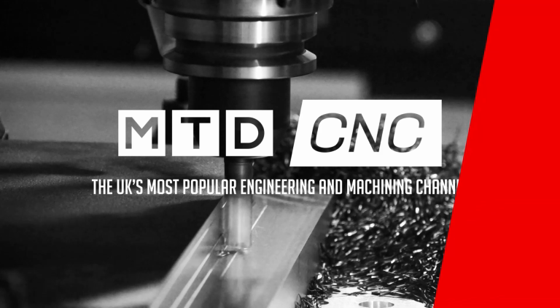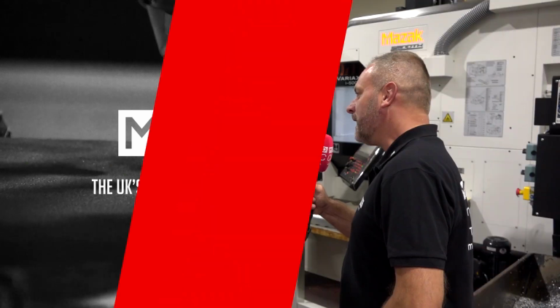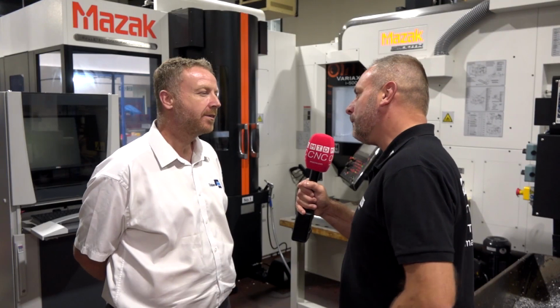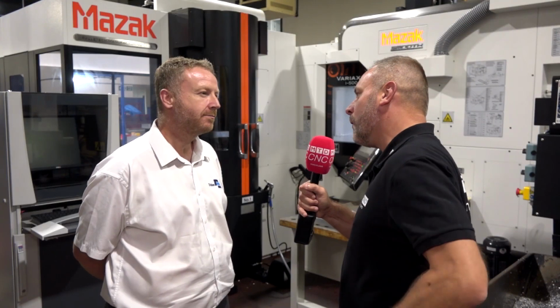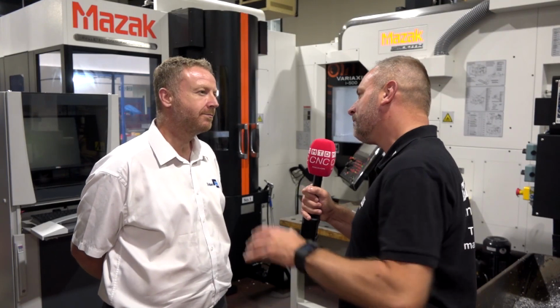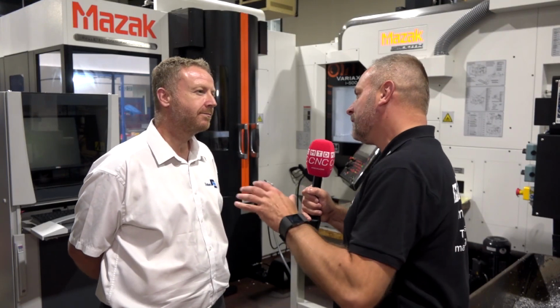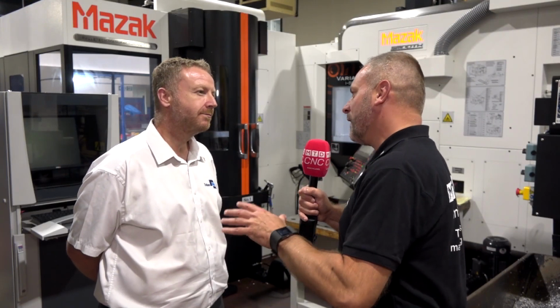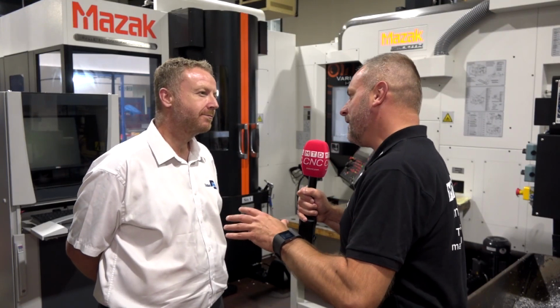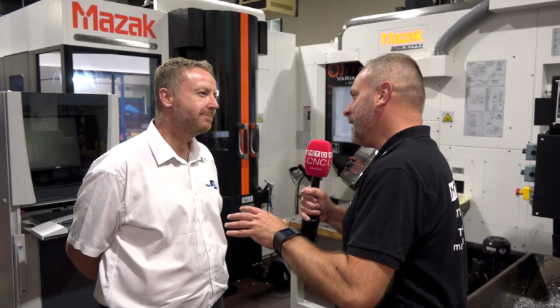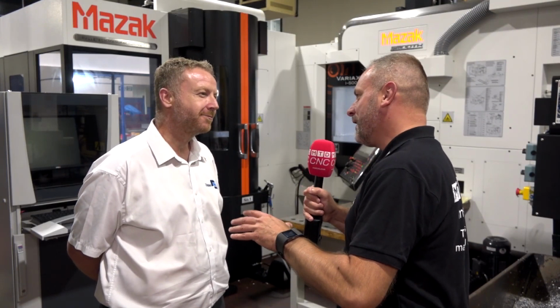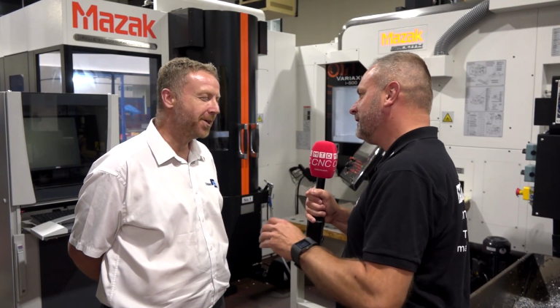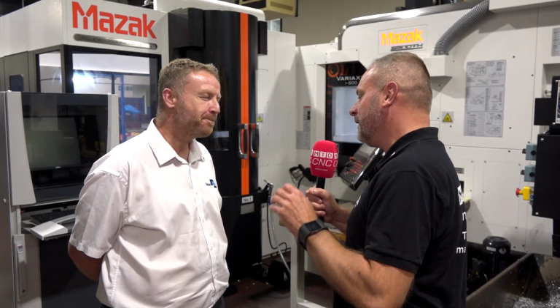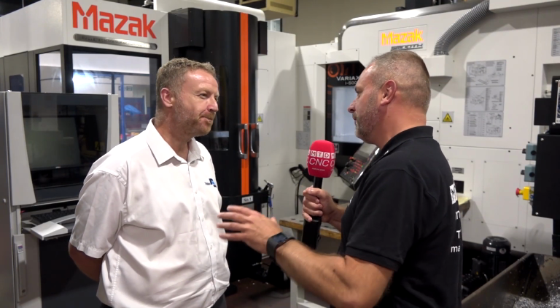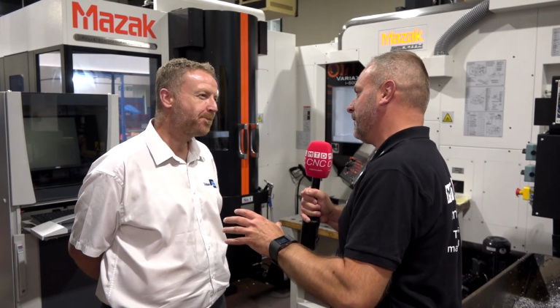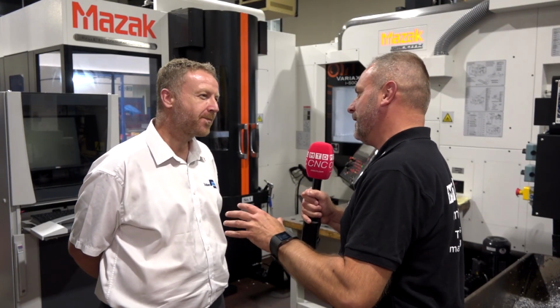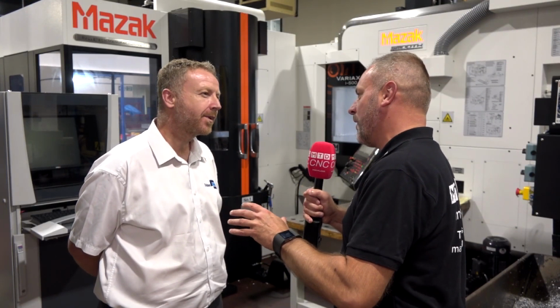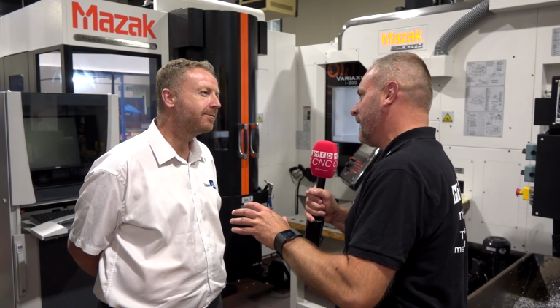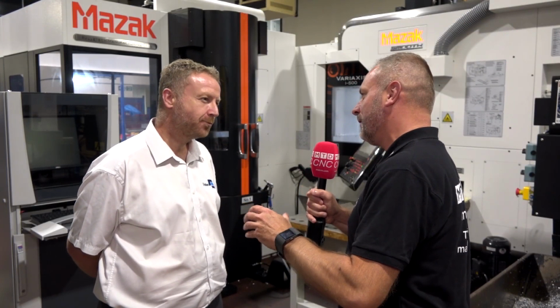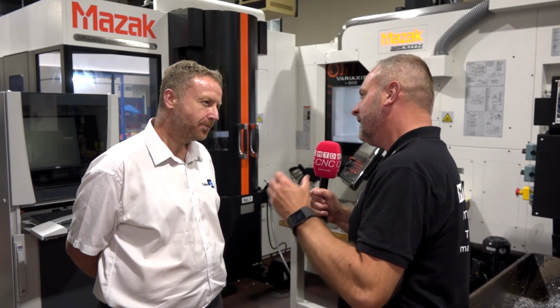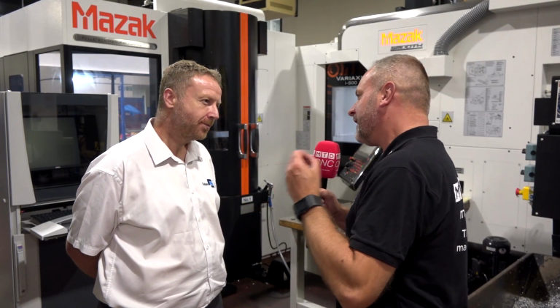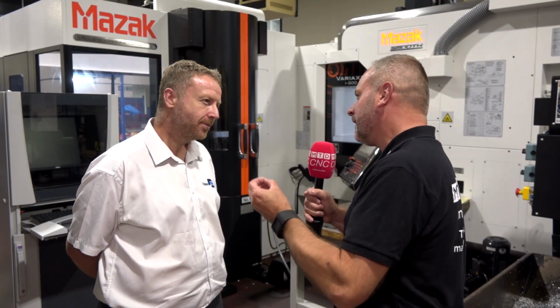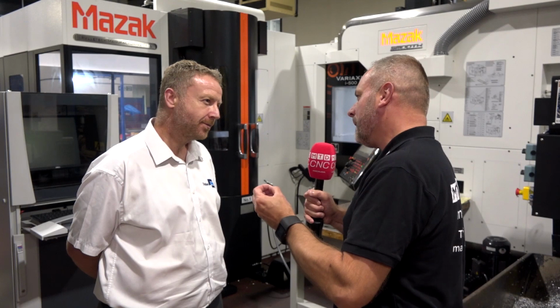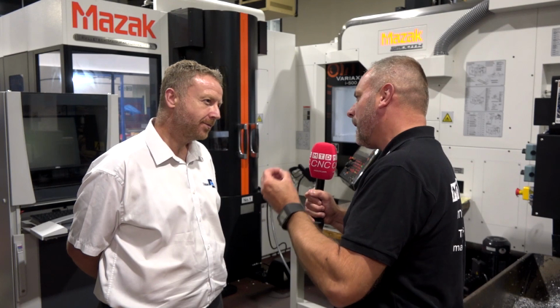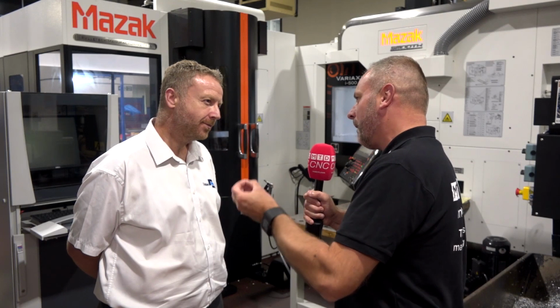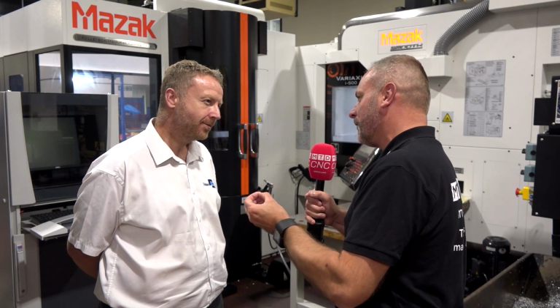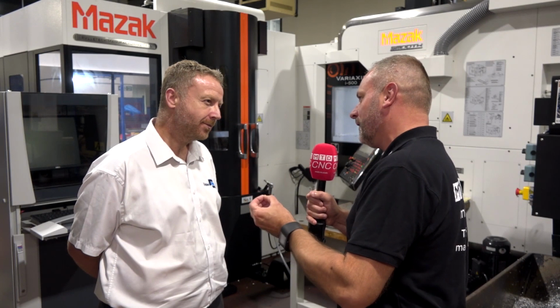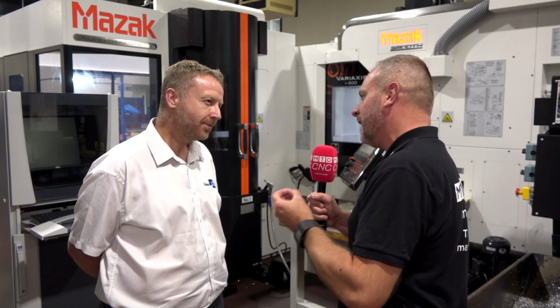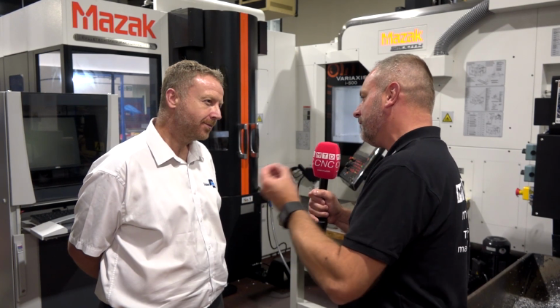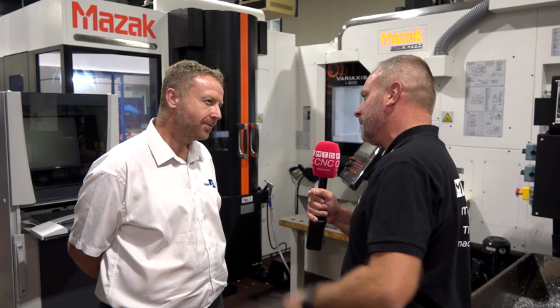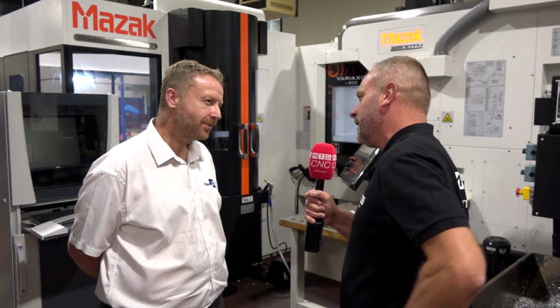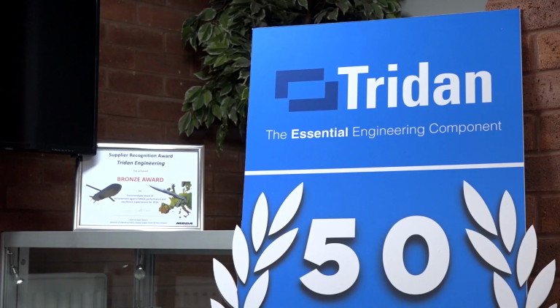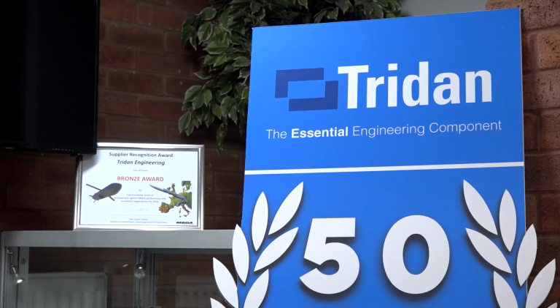Now Paul, Trident Engineering, you're 50 years old now. Tell us a little bit about the background and the investment that you have here.